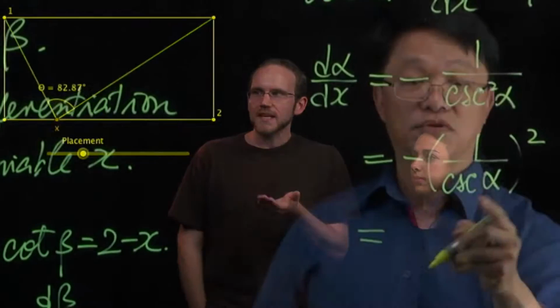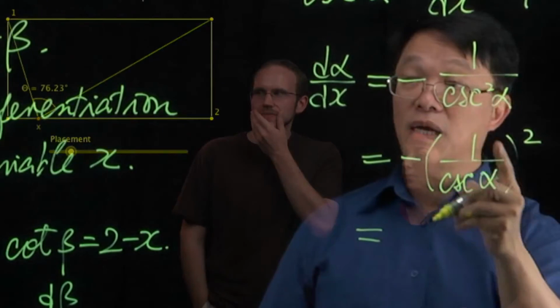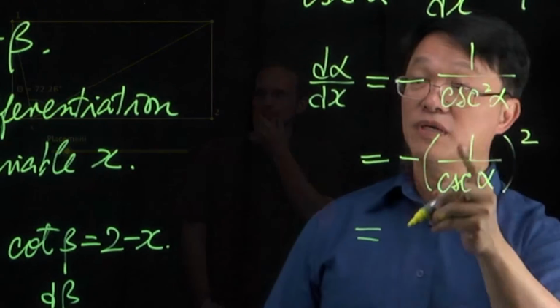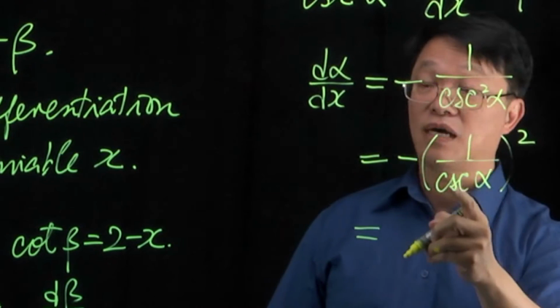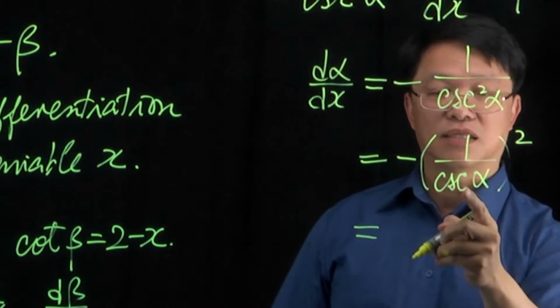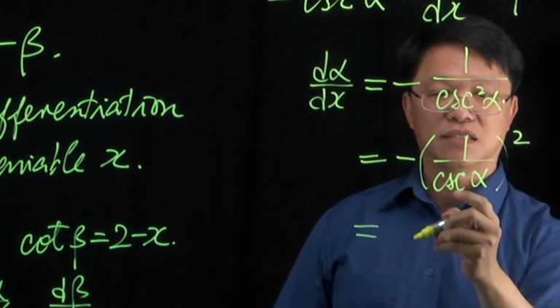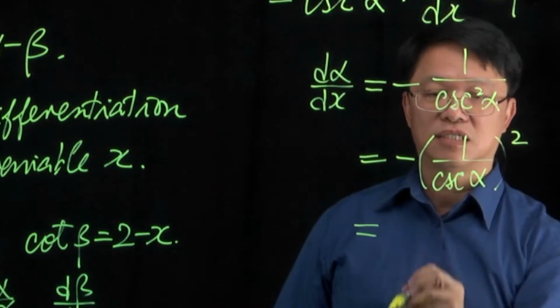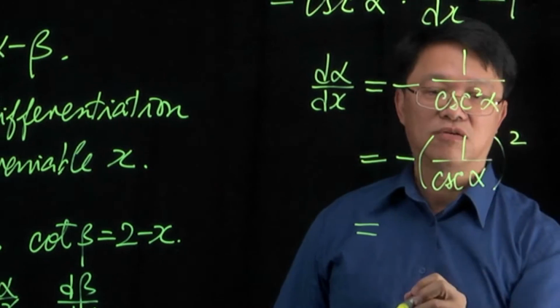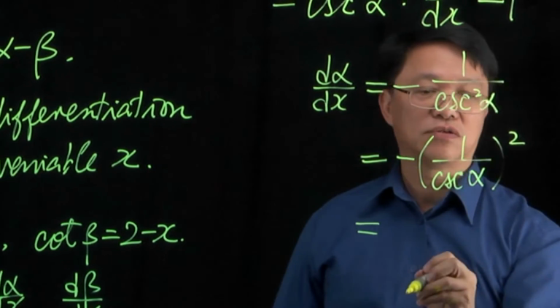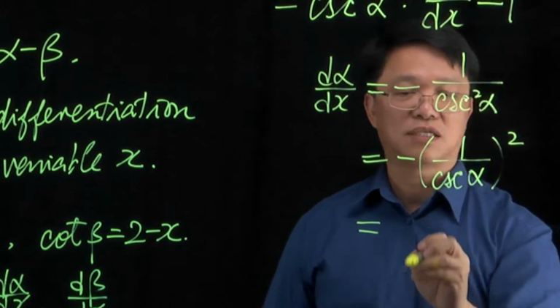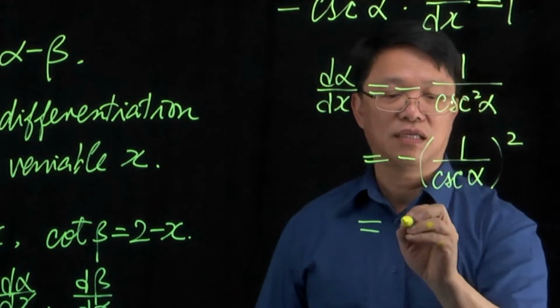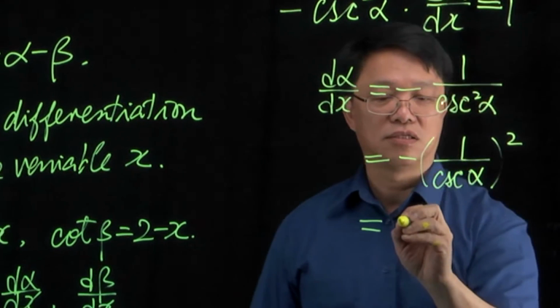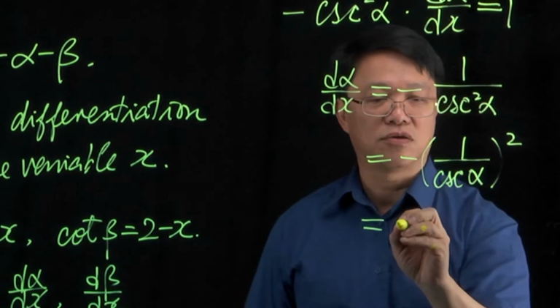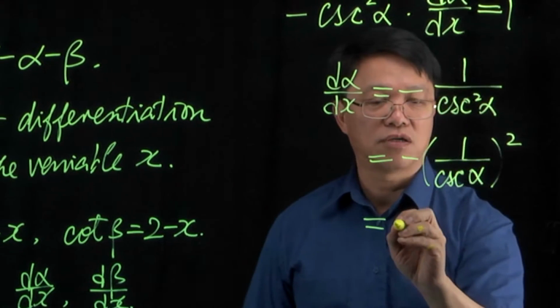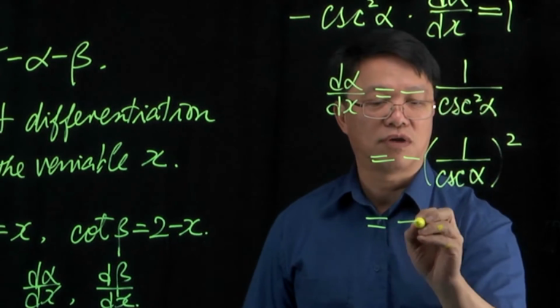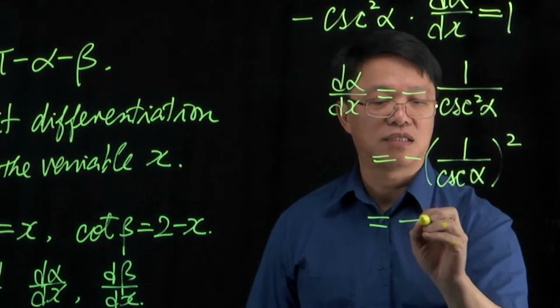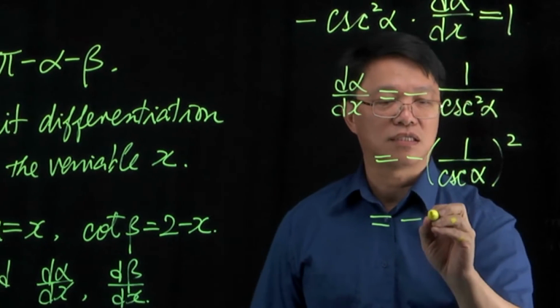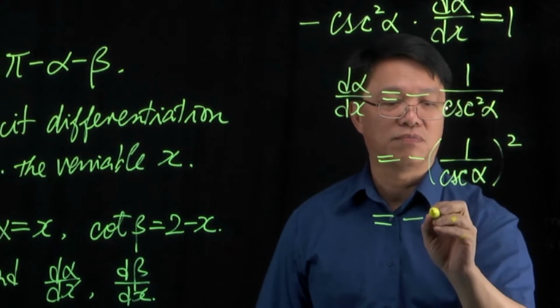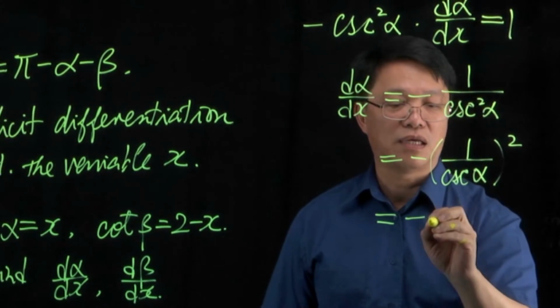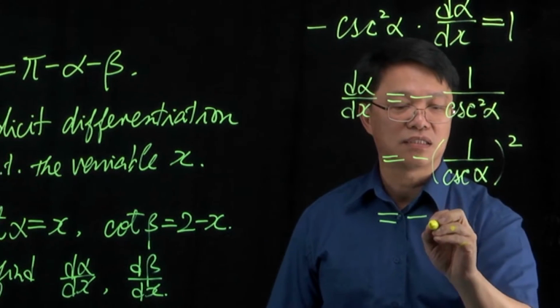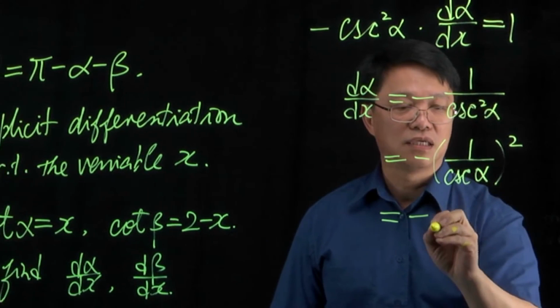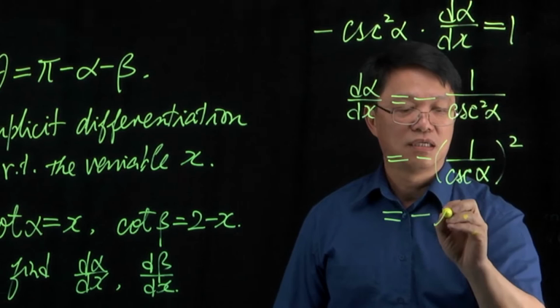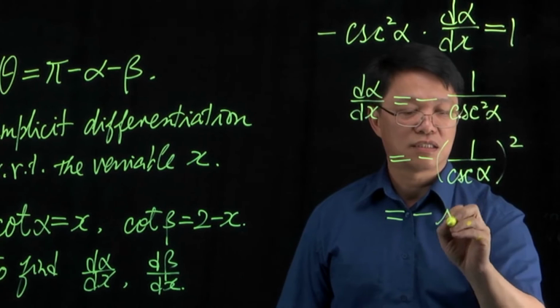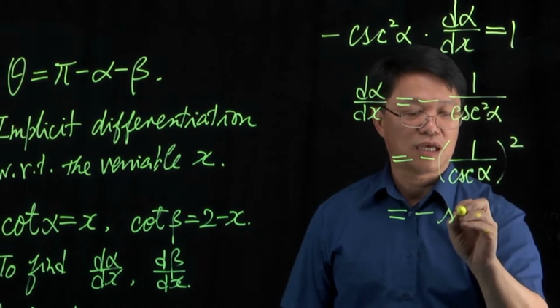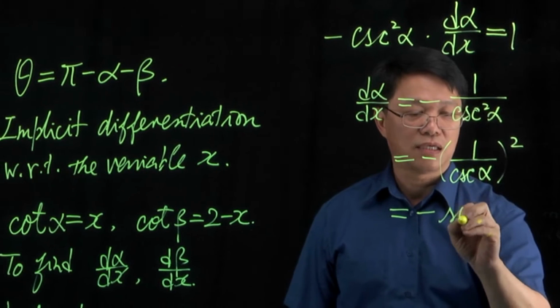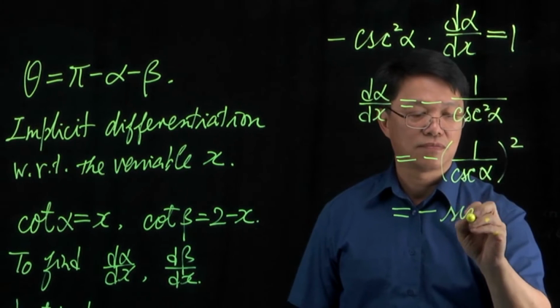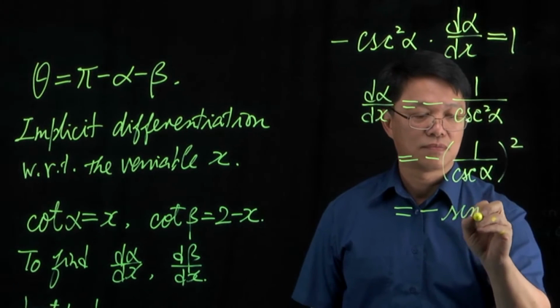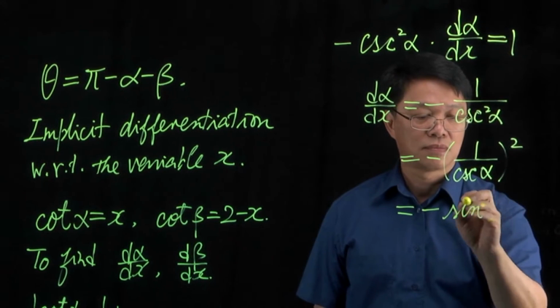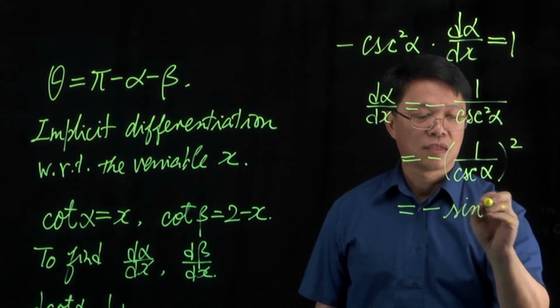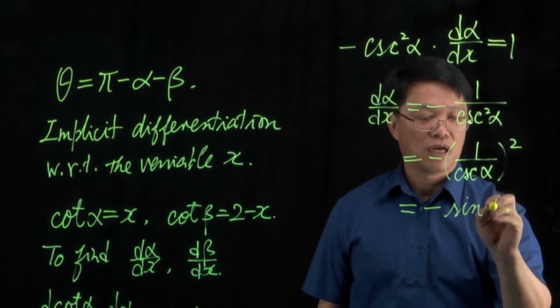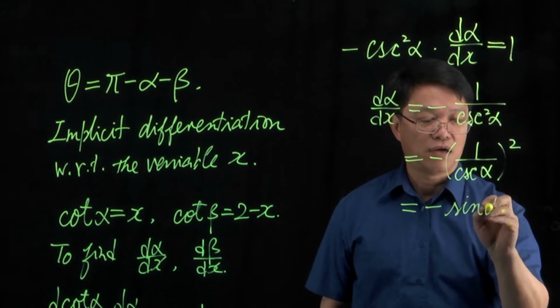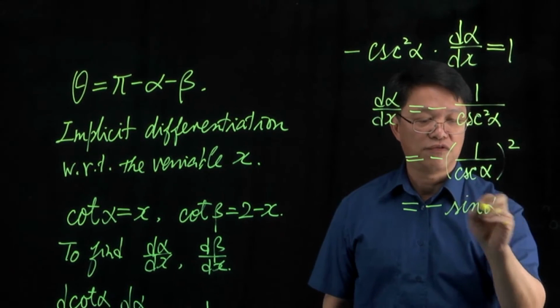Remember now that this is equal to sine, so I can write this as minus sine alpha.